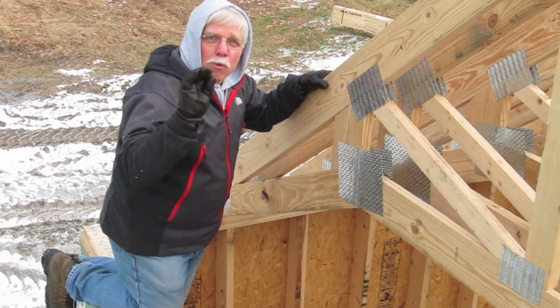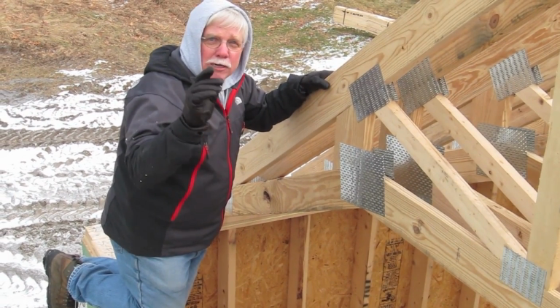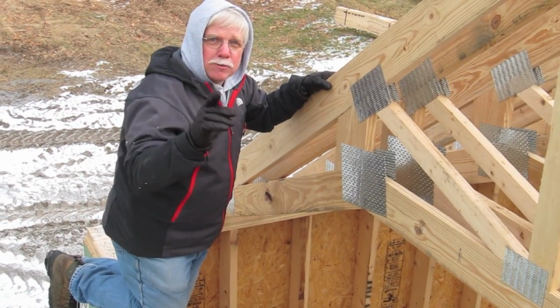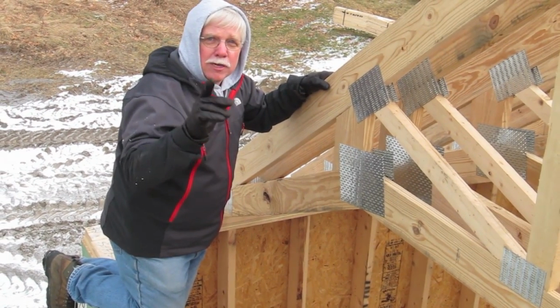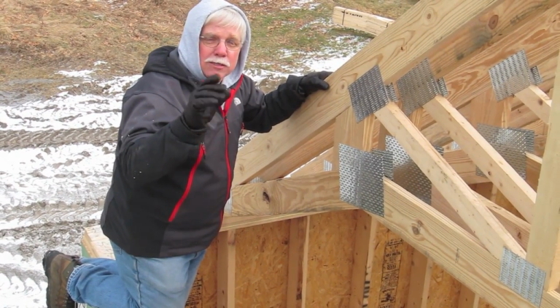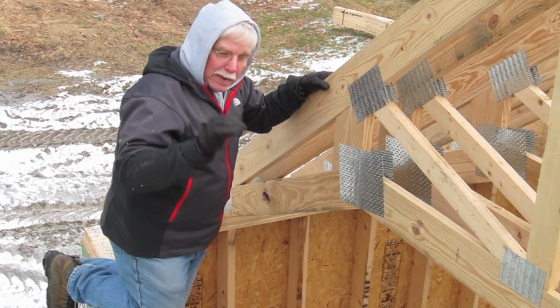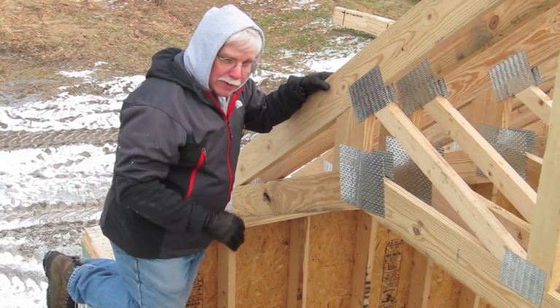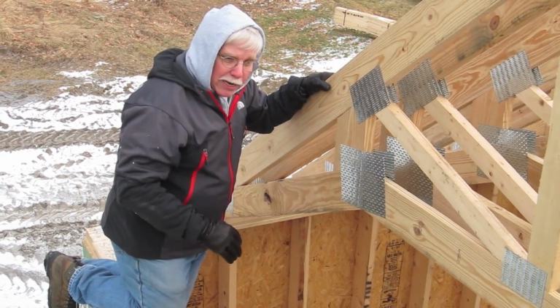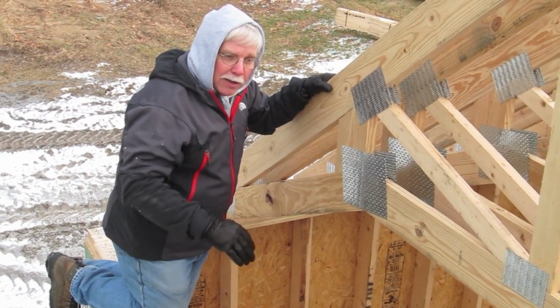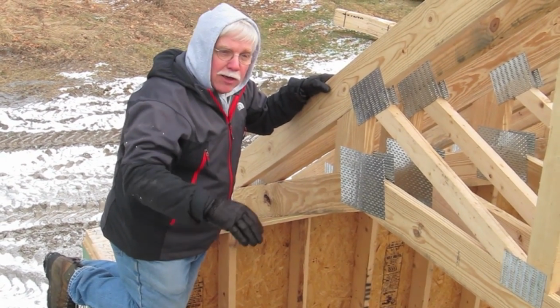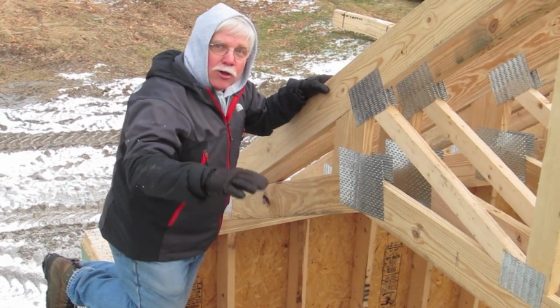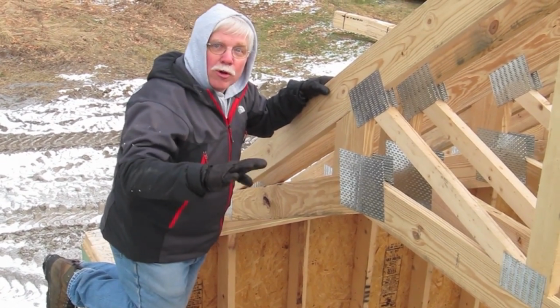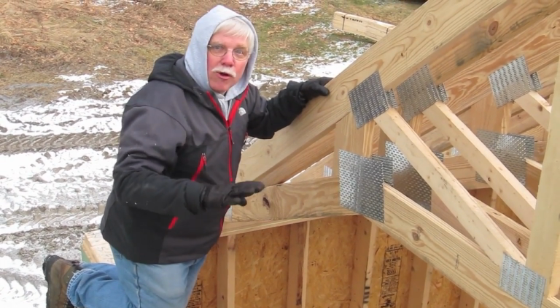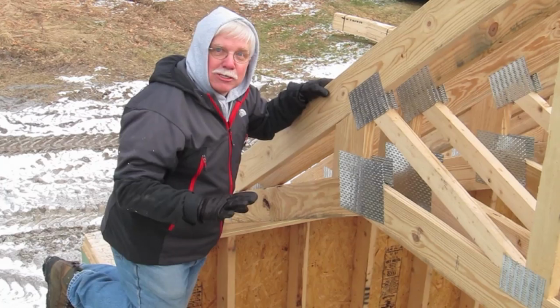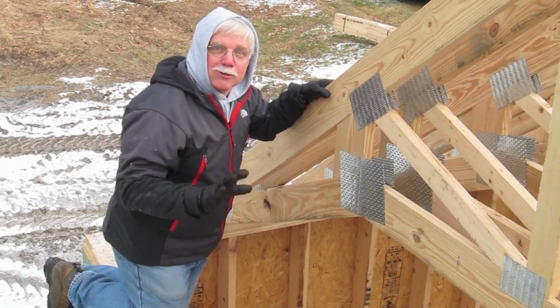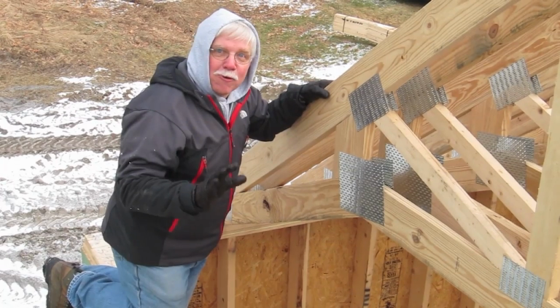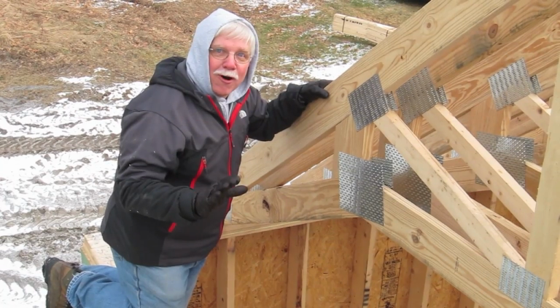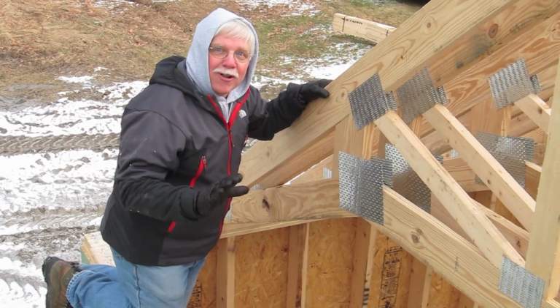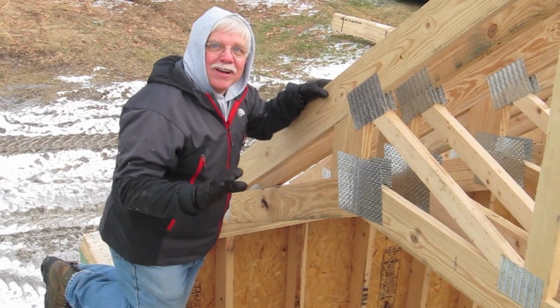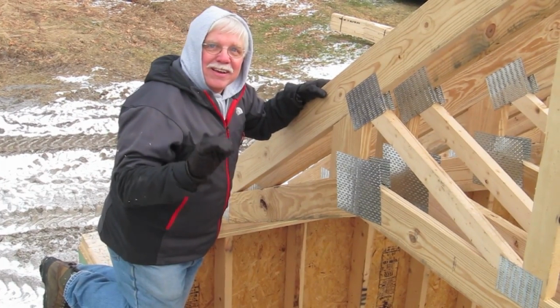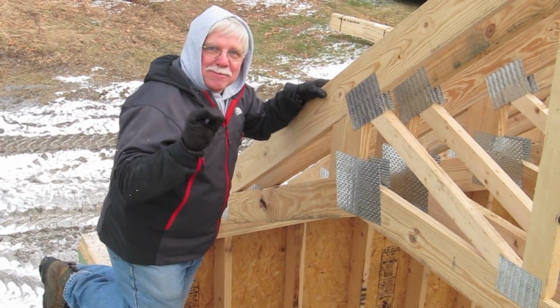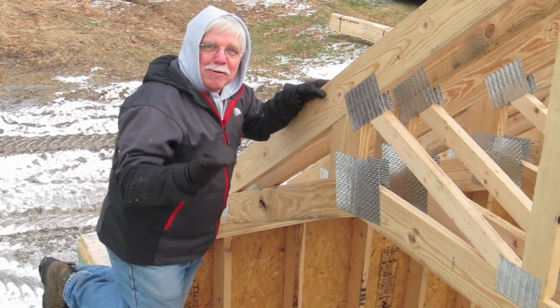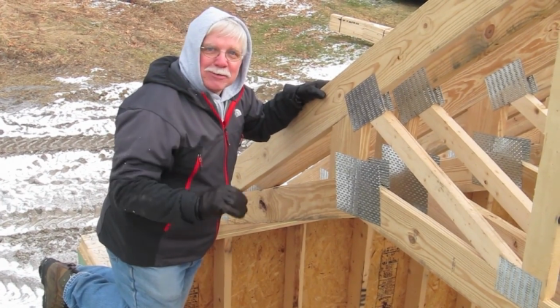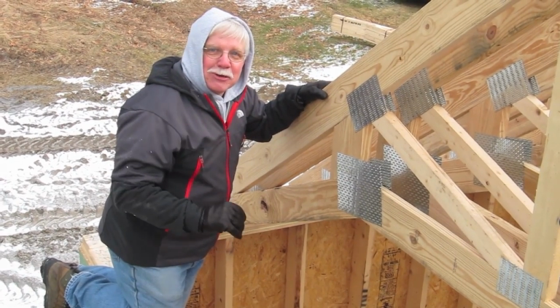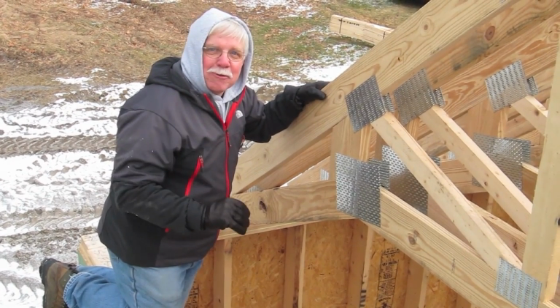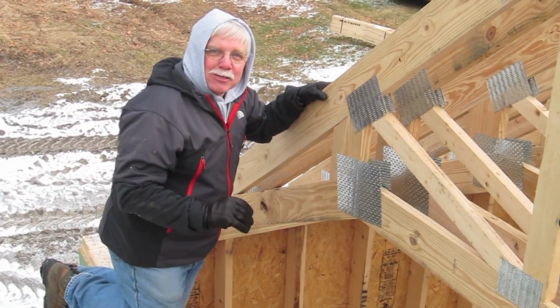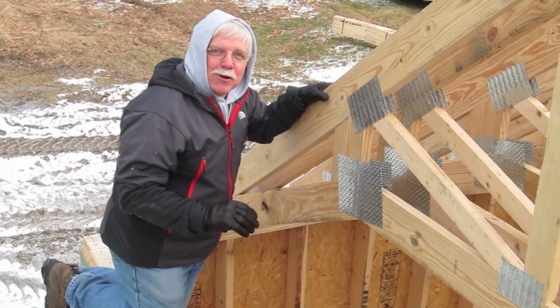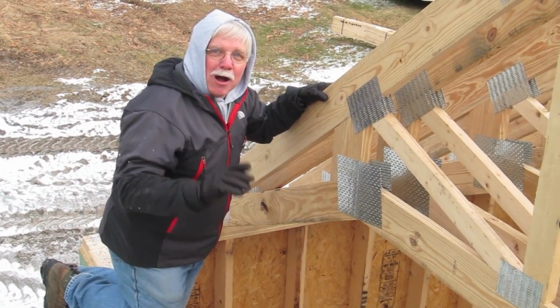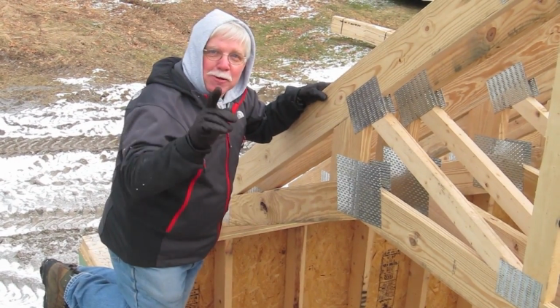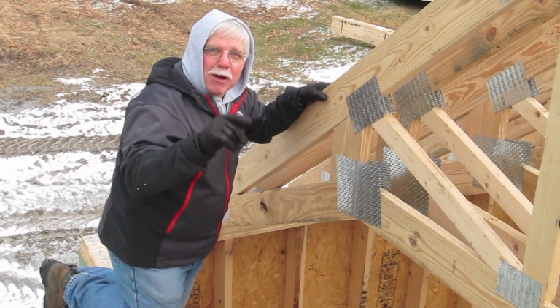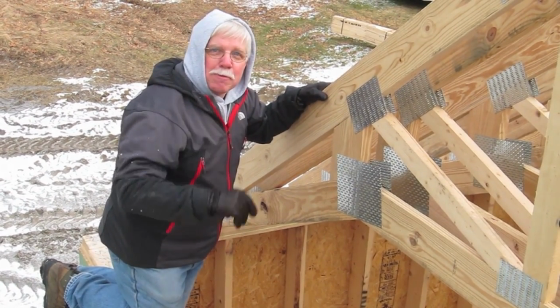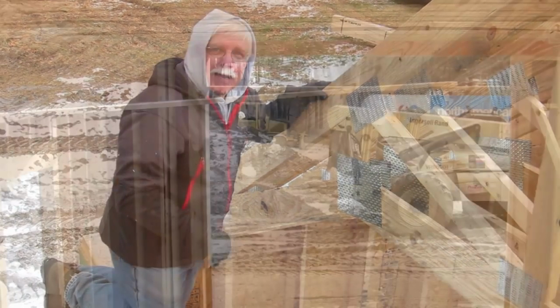Watch this. I have to go across this wall to be able to show you. I'll be right back.